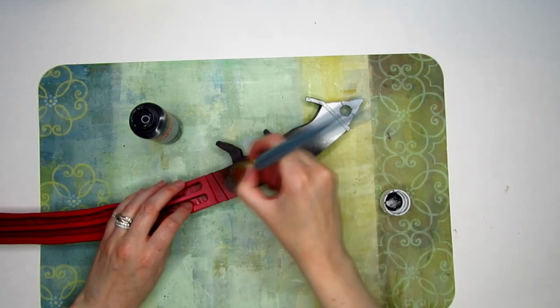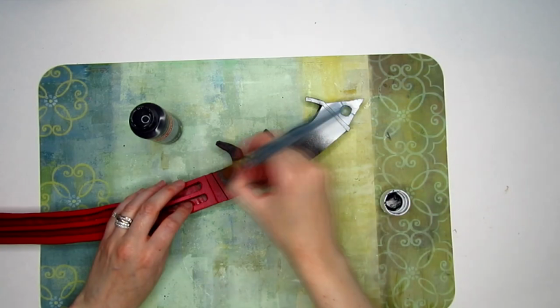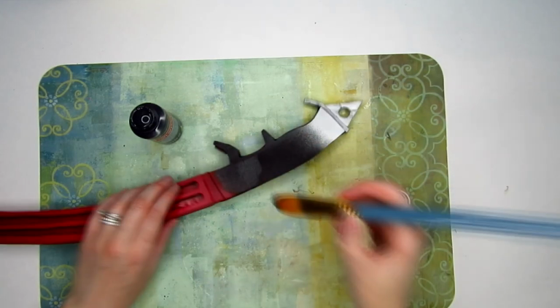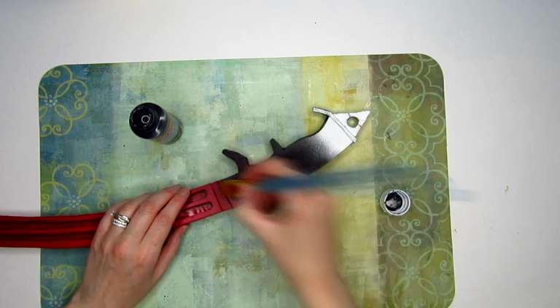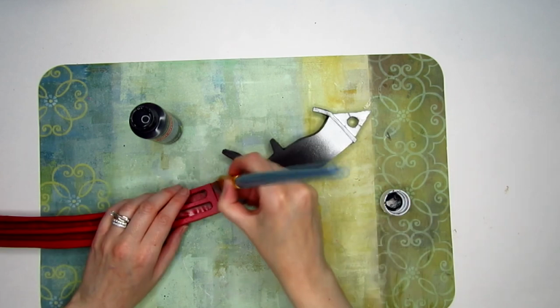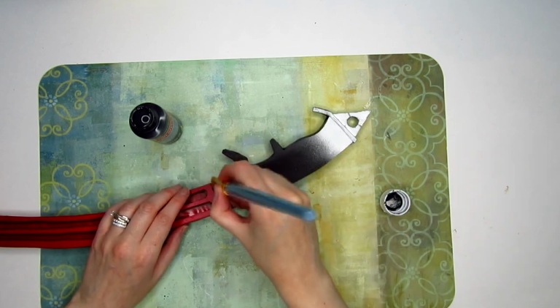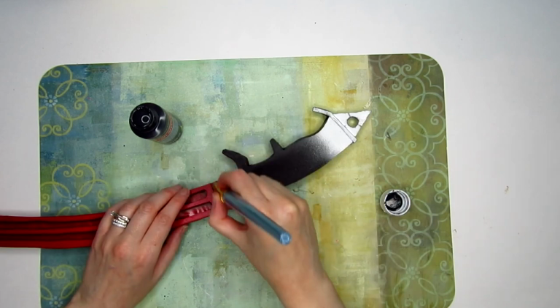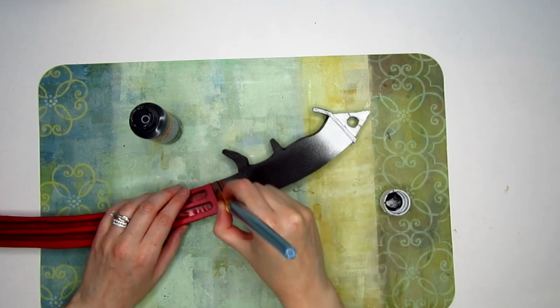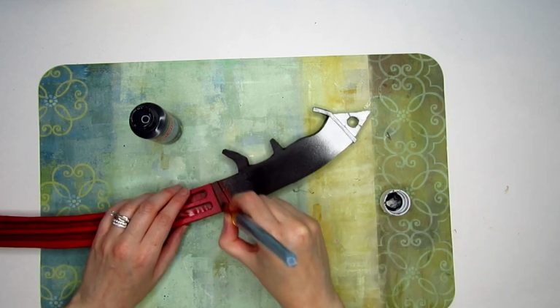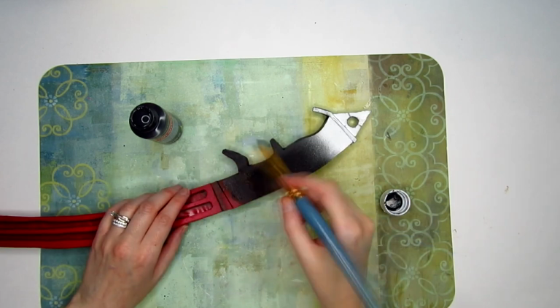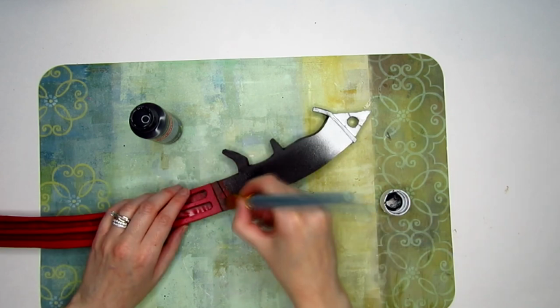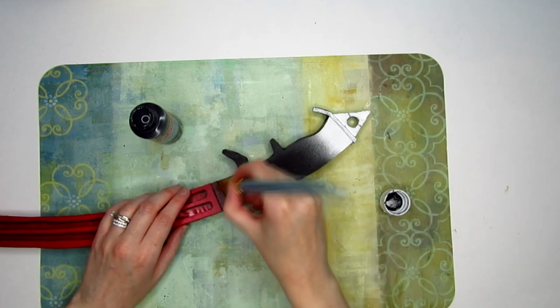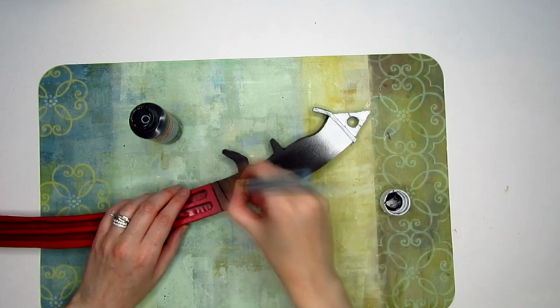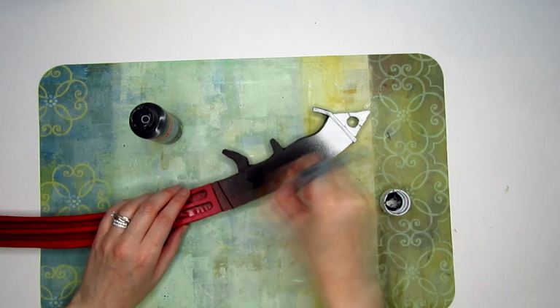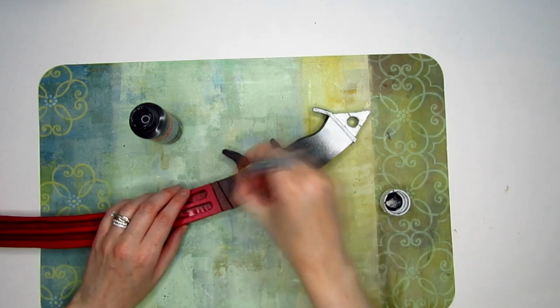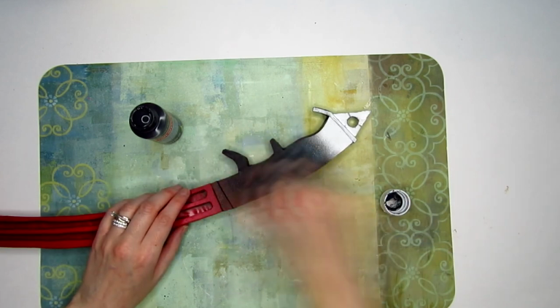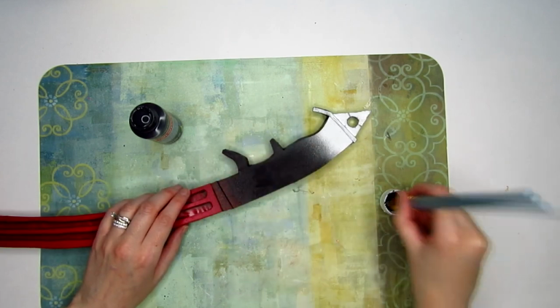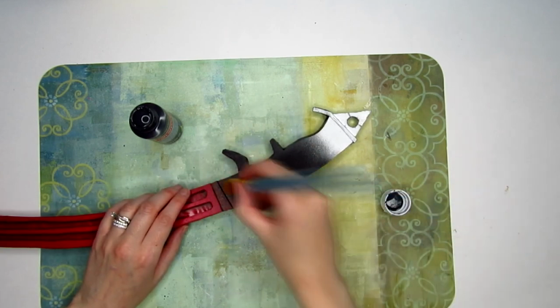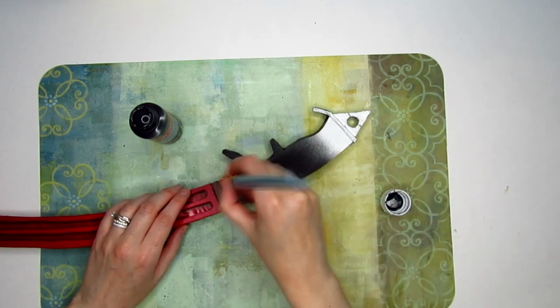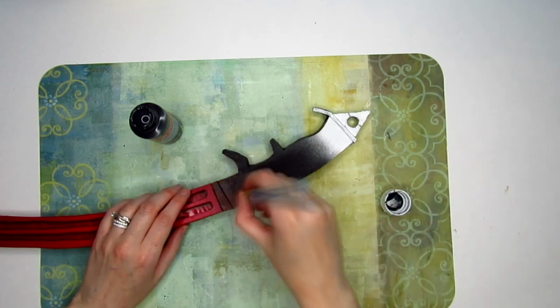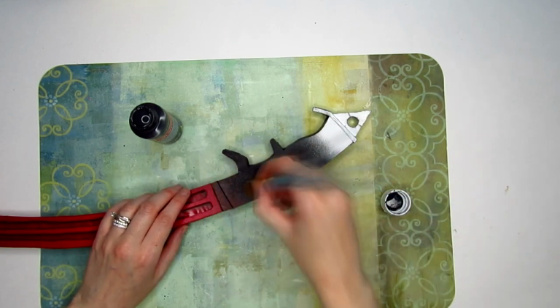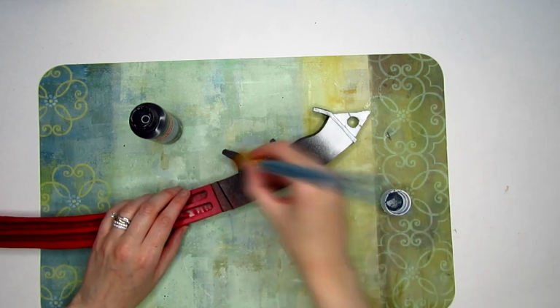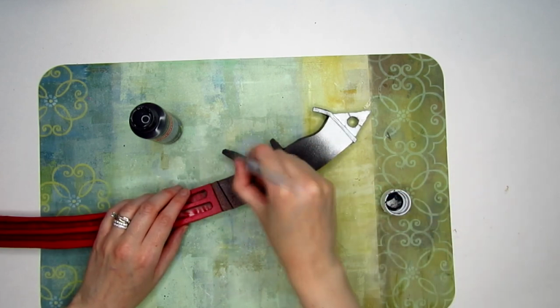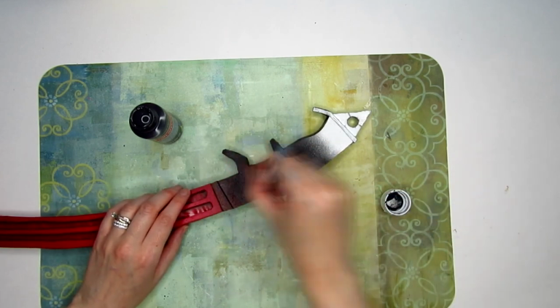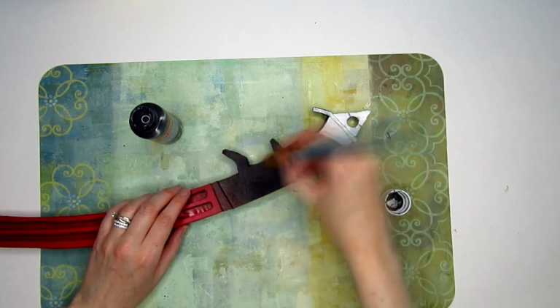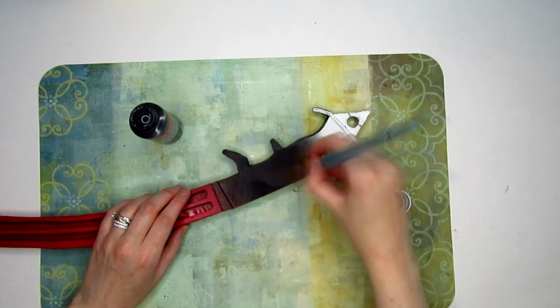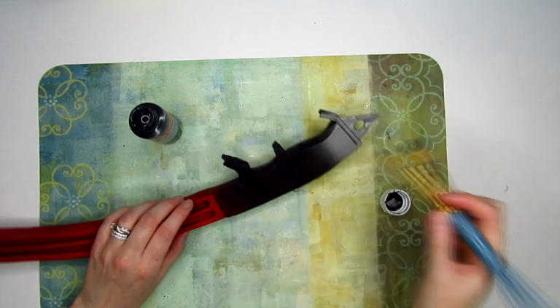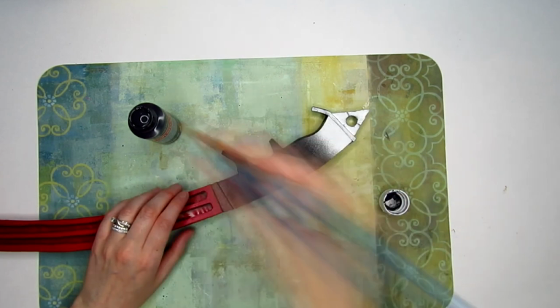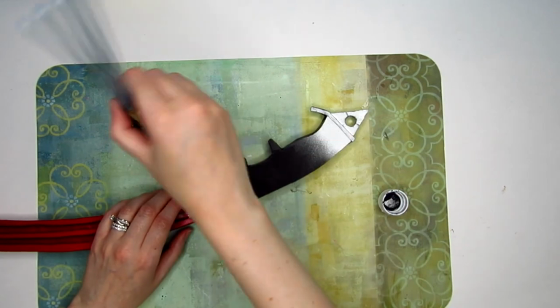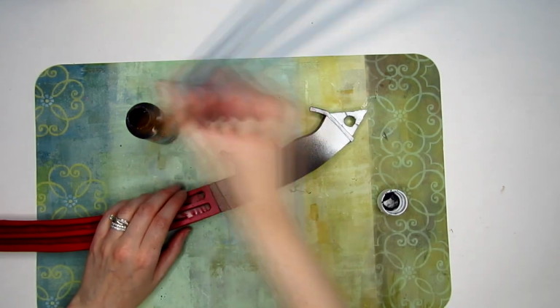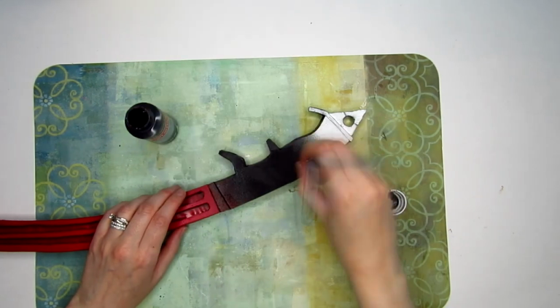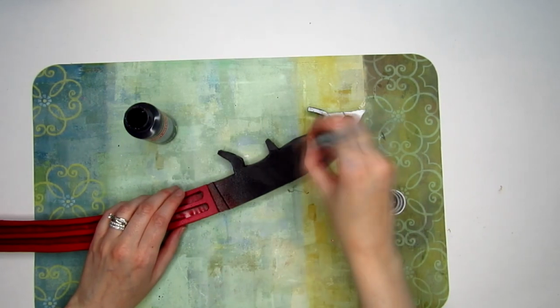For the handle, I just used some acrylic. I also used that to grunge up and distress the axe a bit.